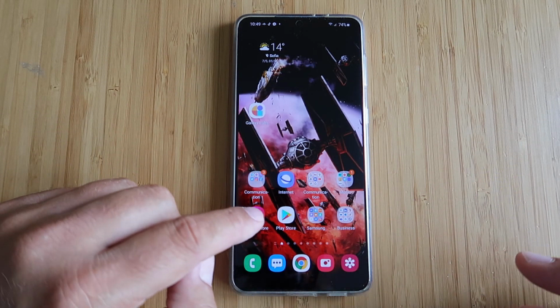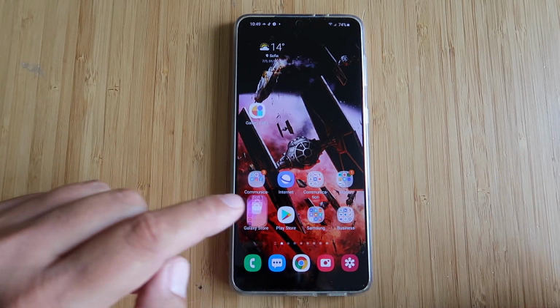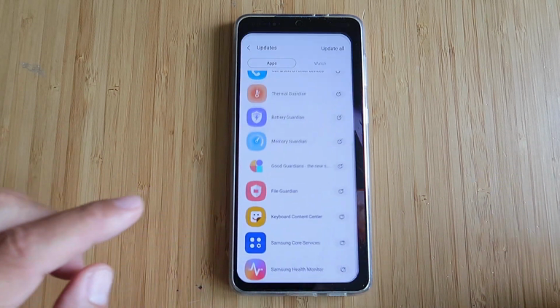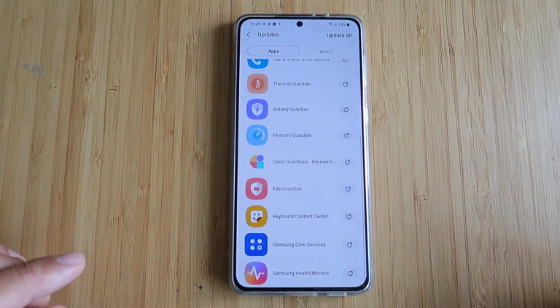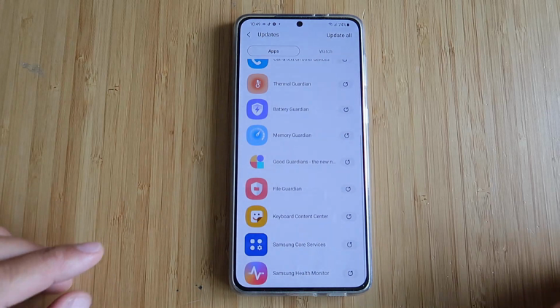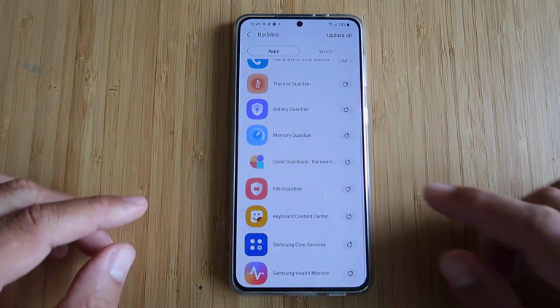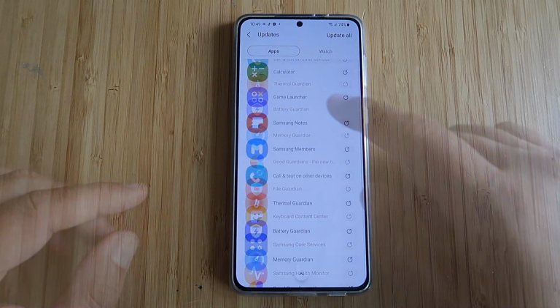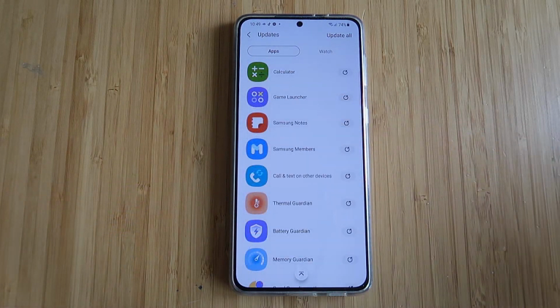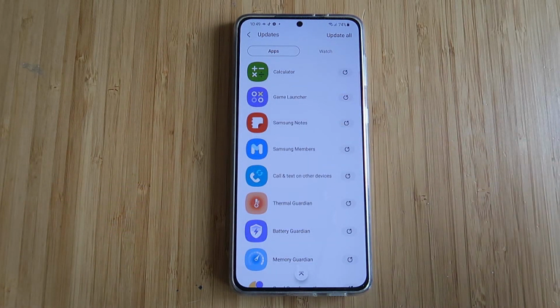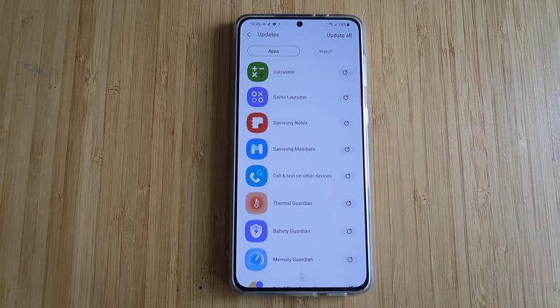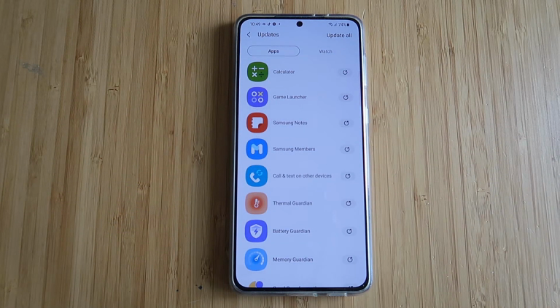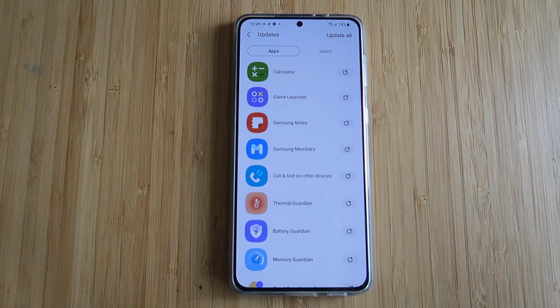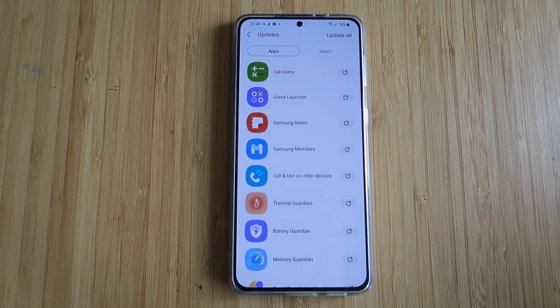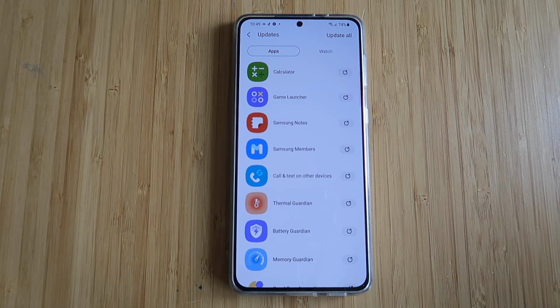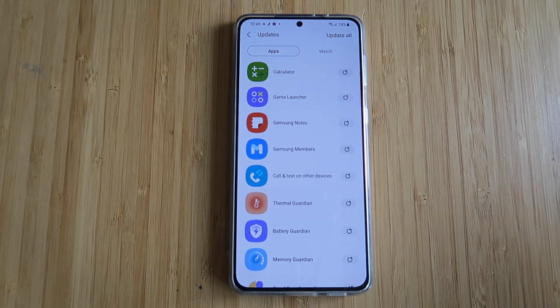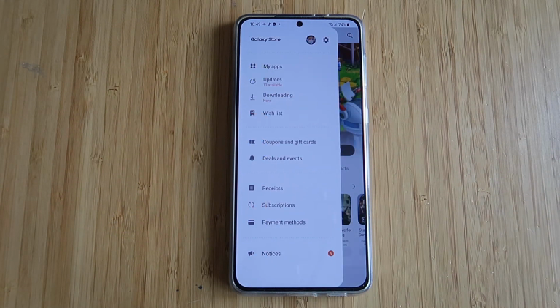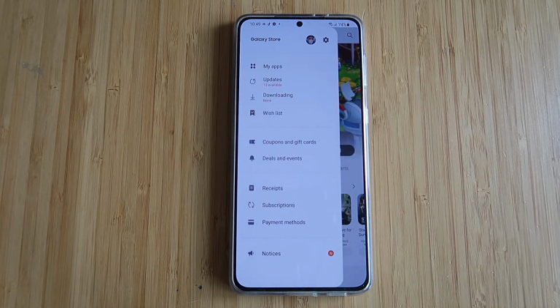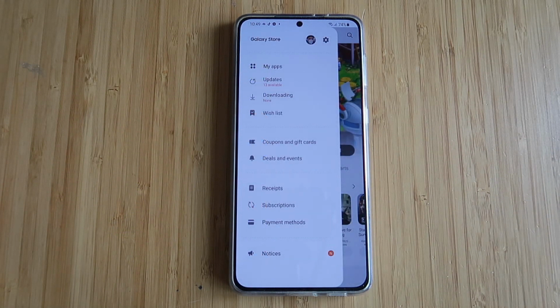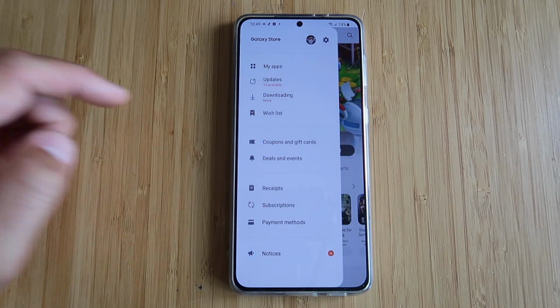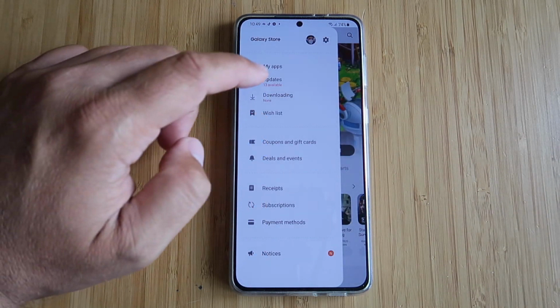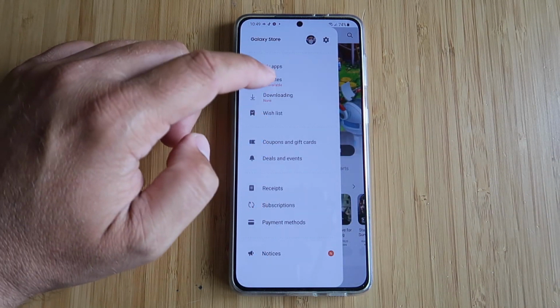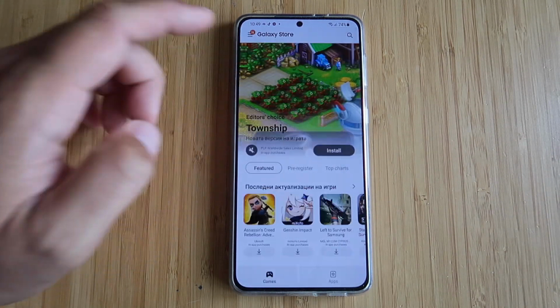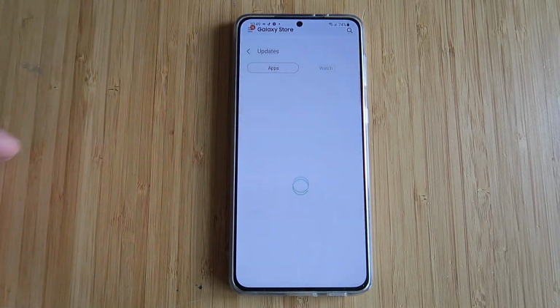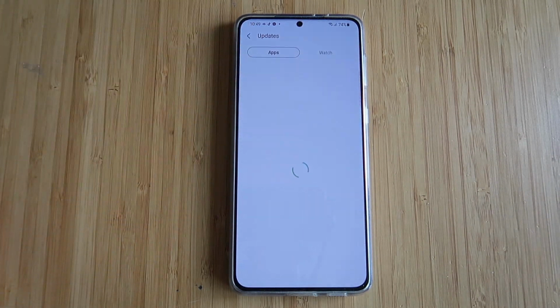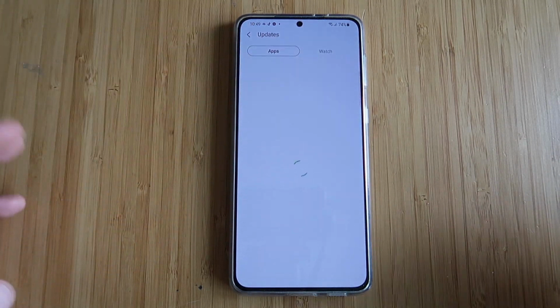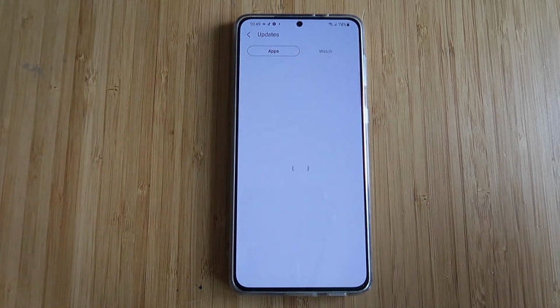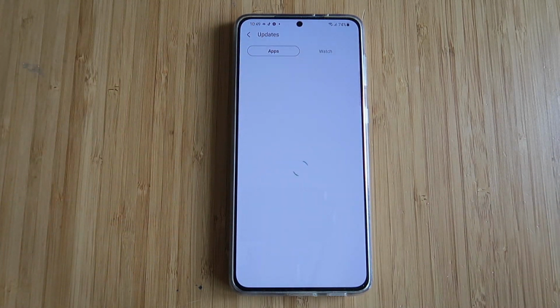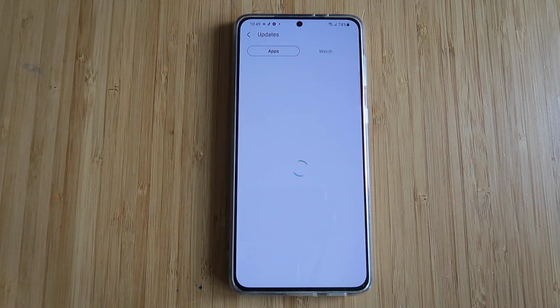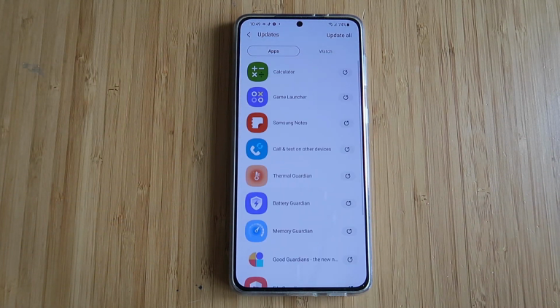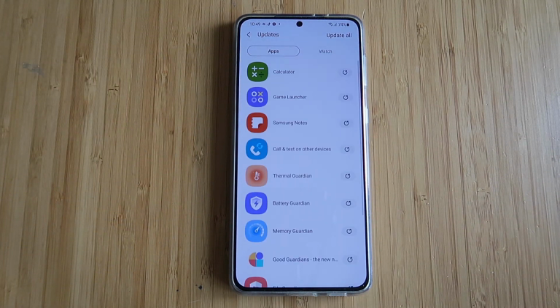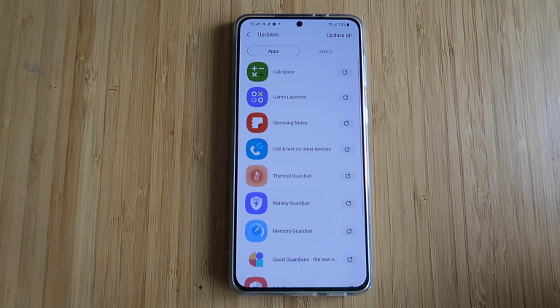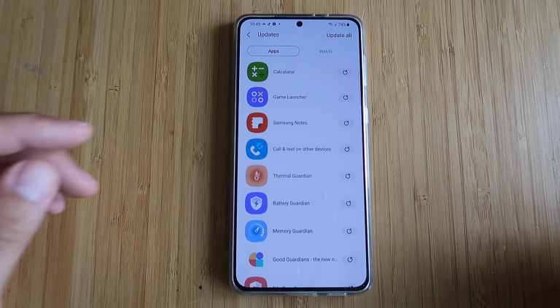I'm gonna open Galaxy Store and it's gonna be a feast today — 13 updates, it's gonna be really a feast.